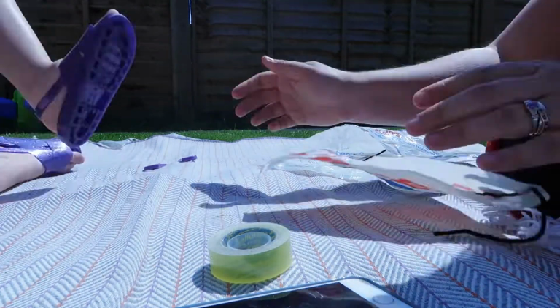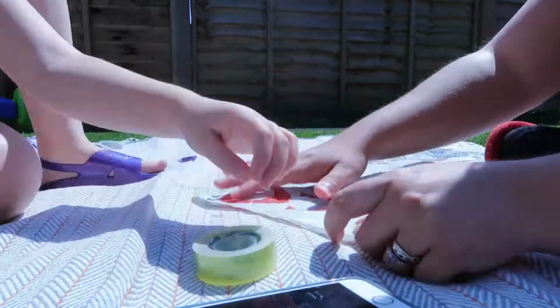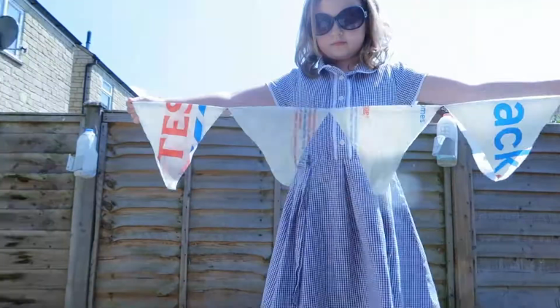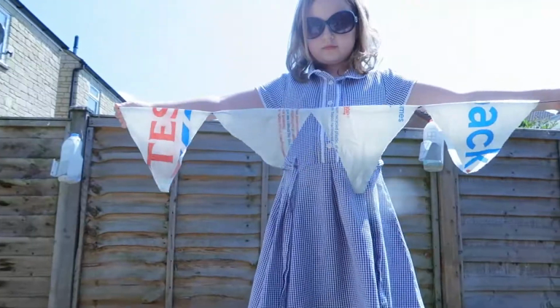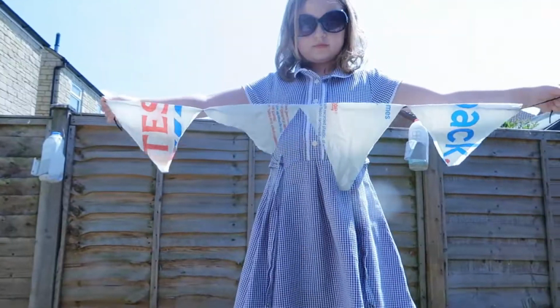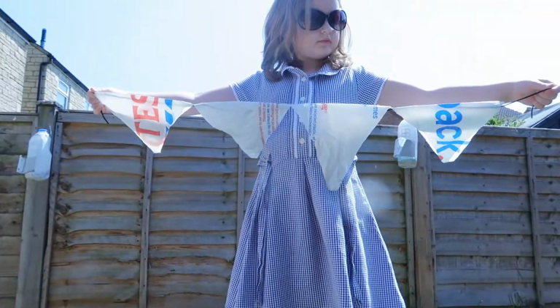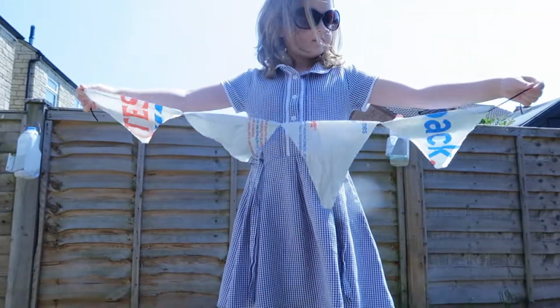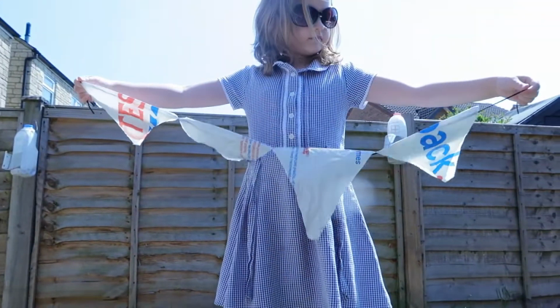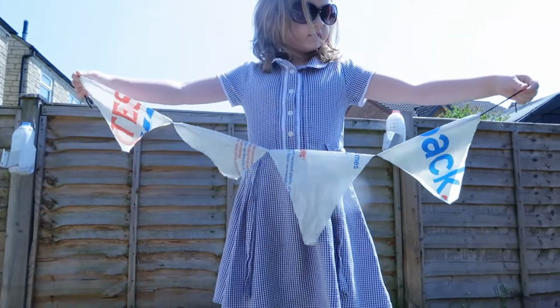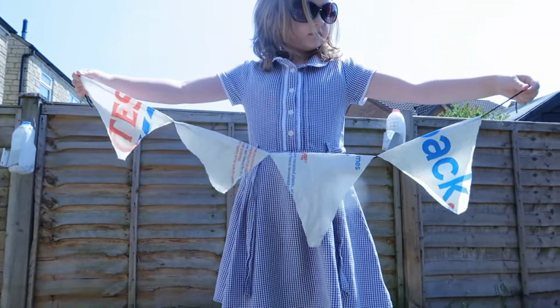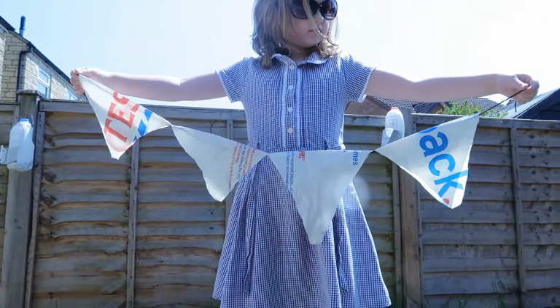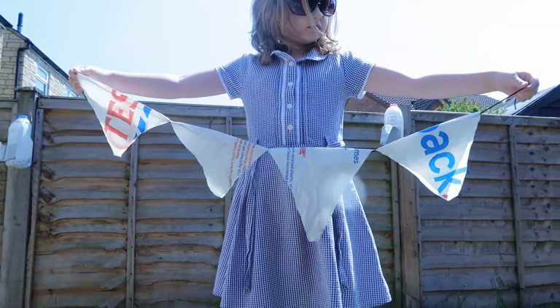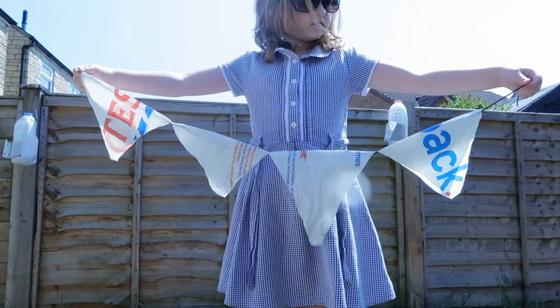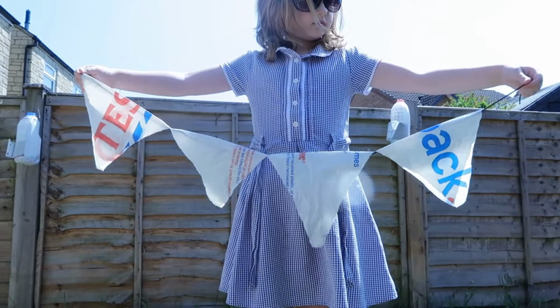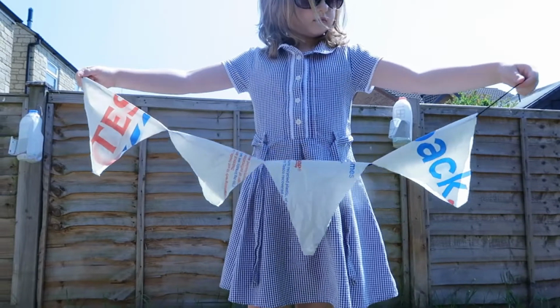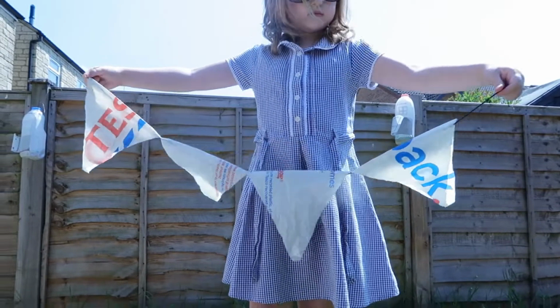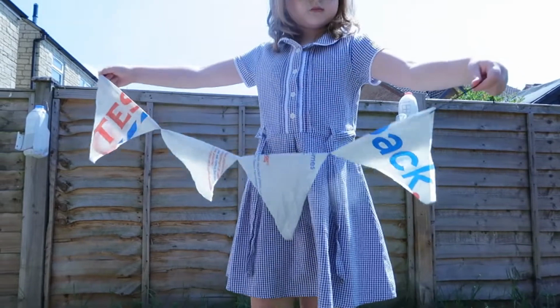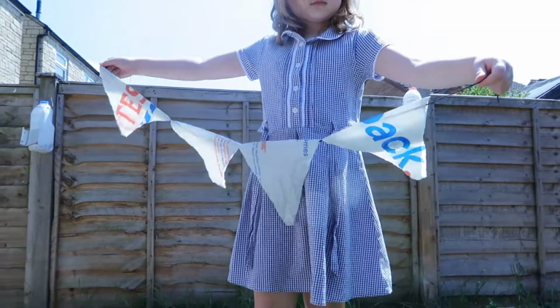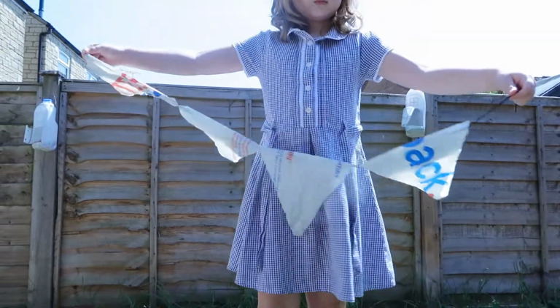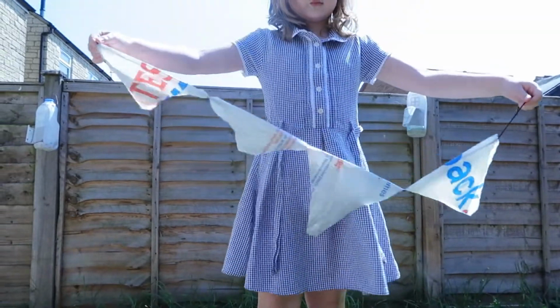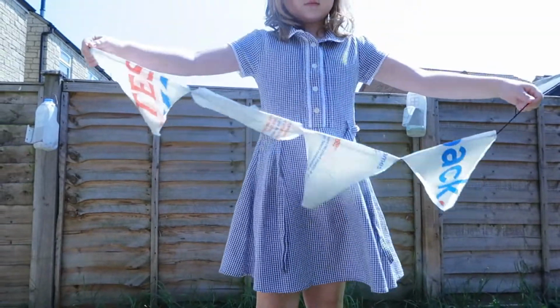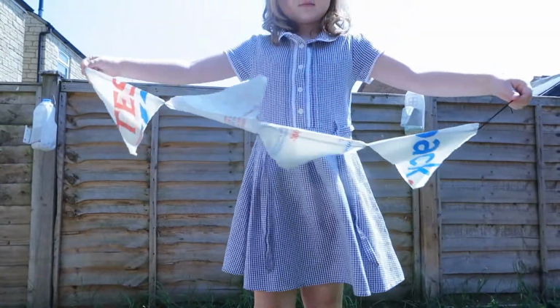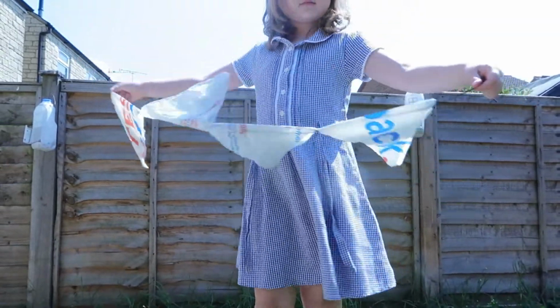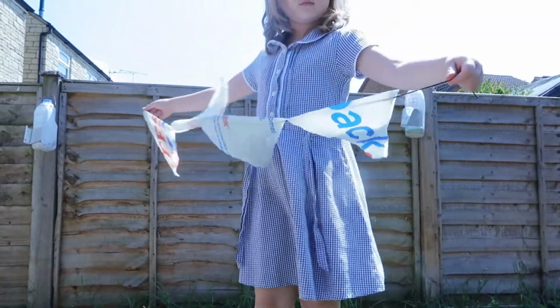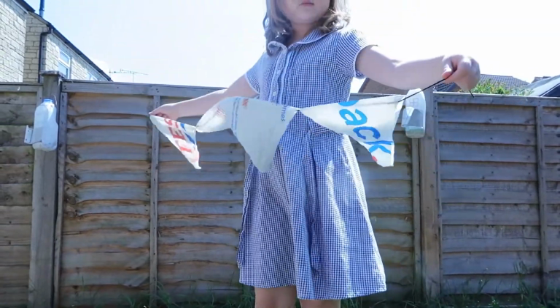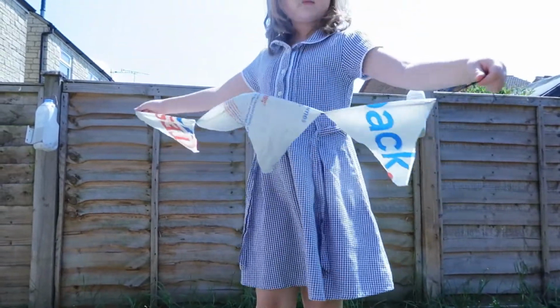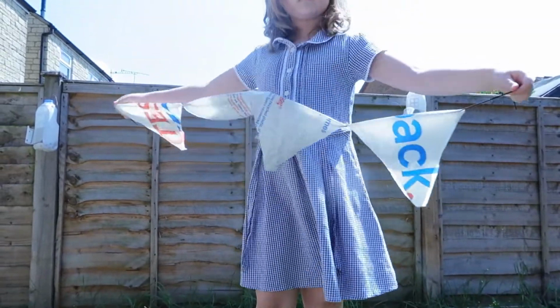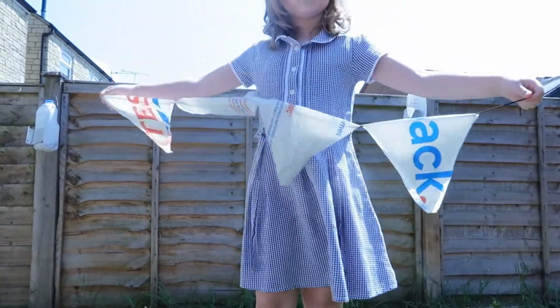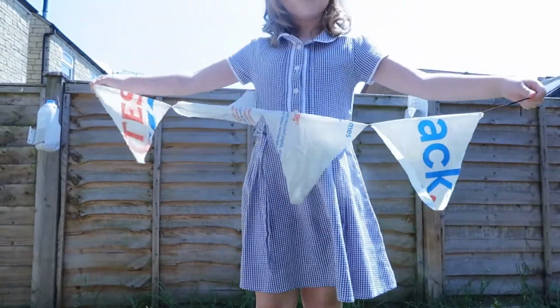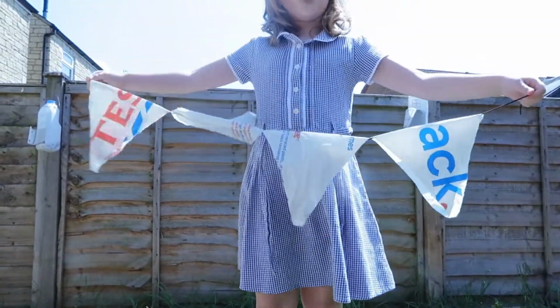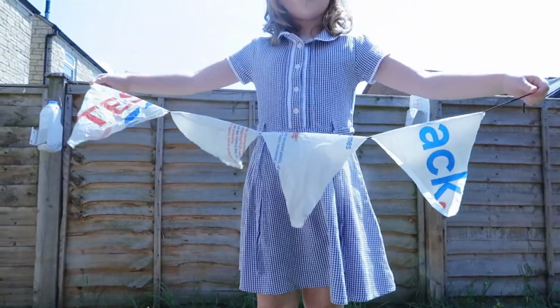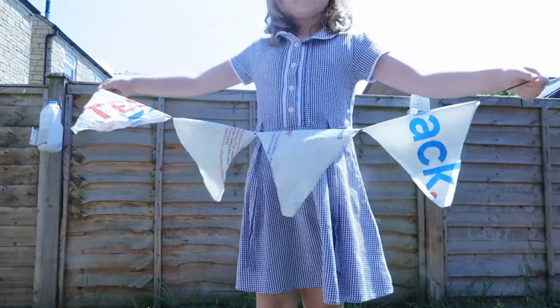So we have made bunting using Tesco bags because they're red, white, and blue.